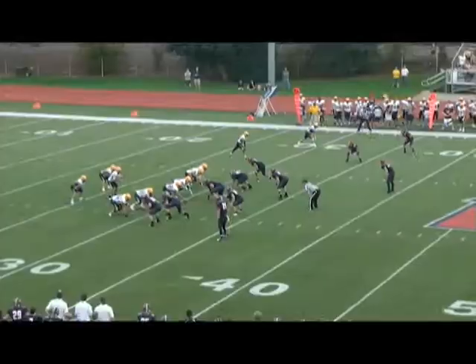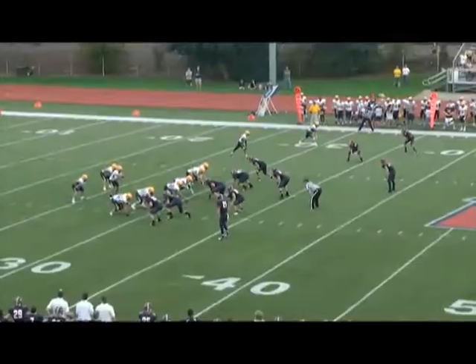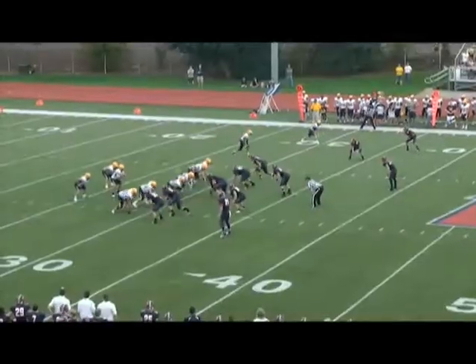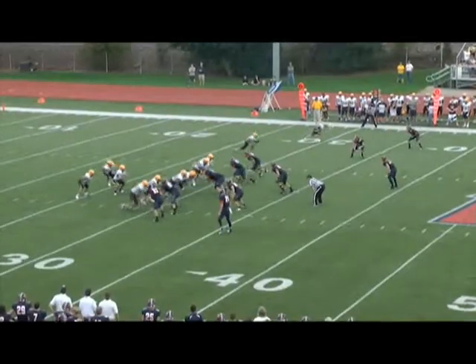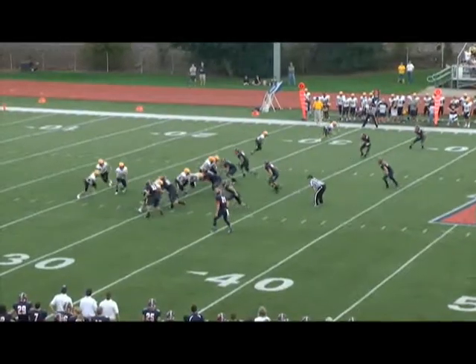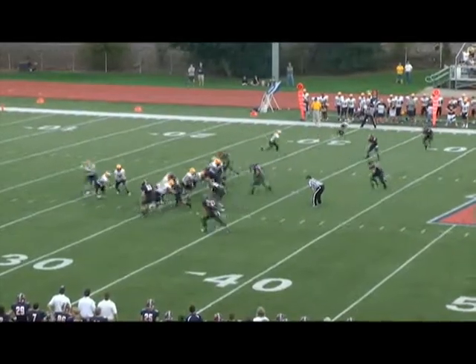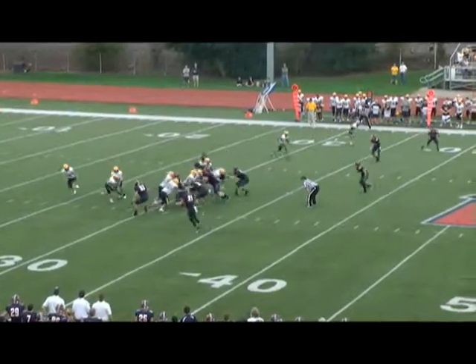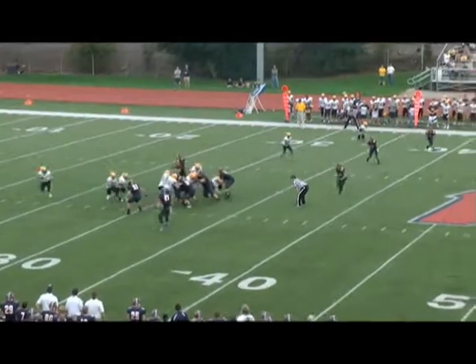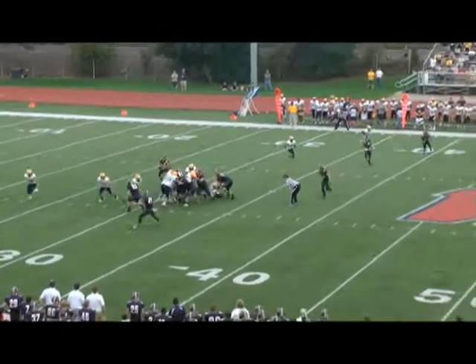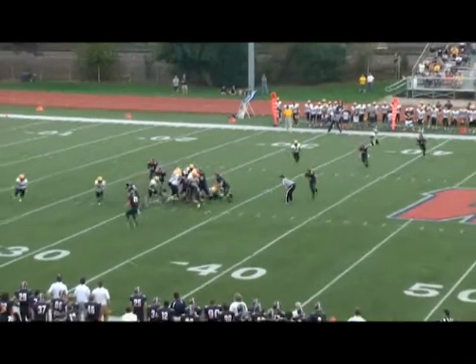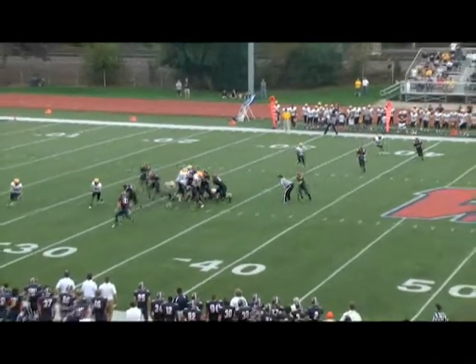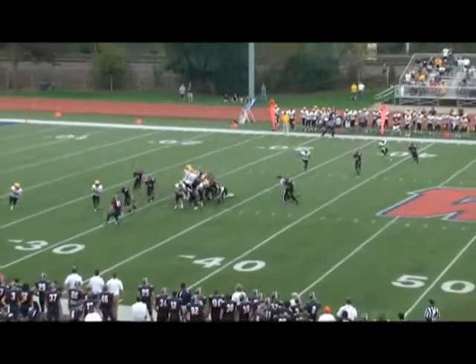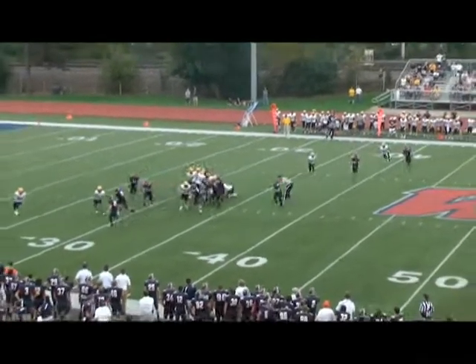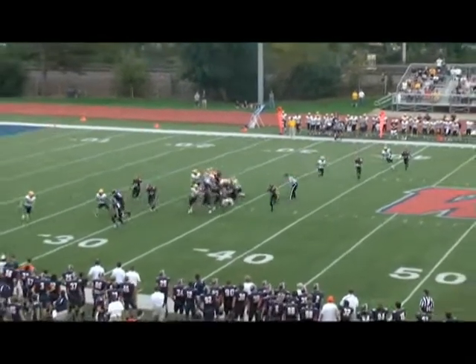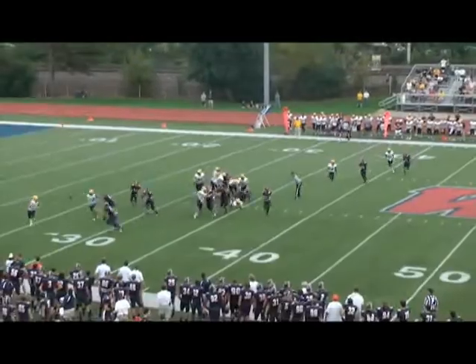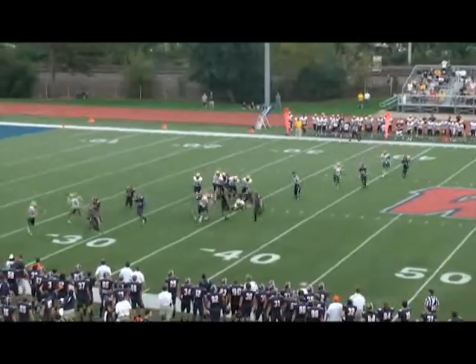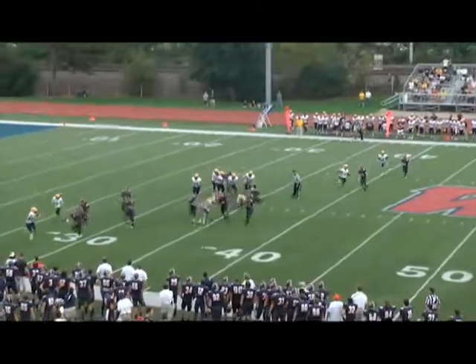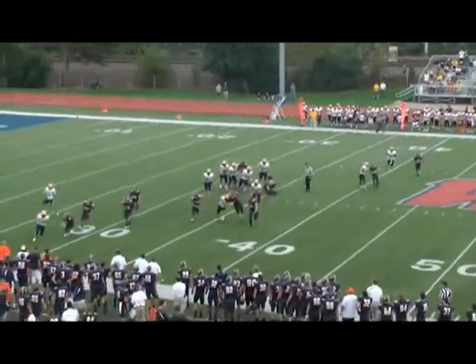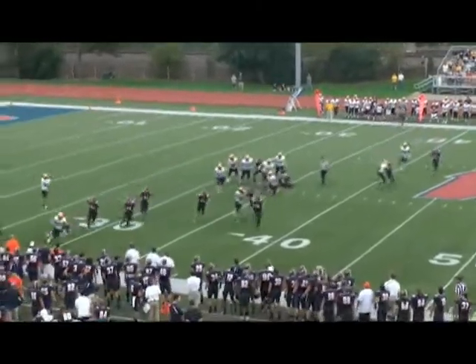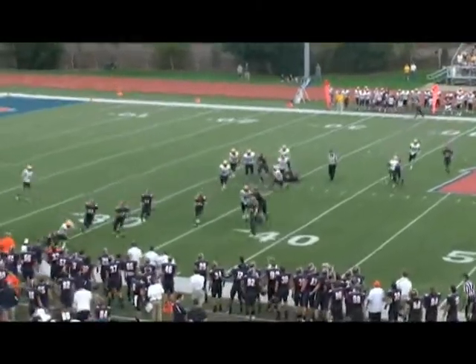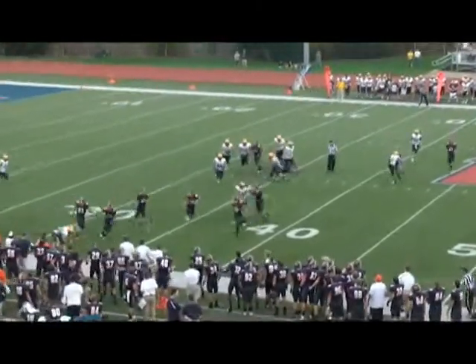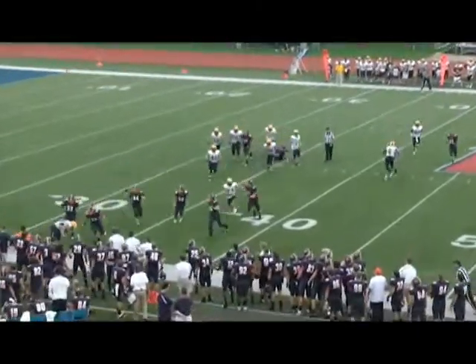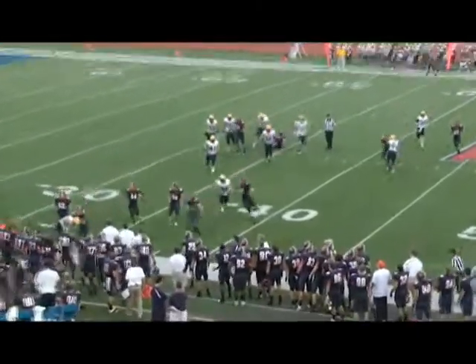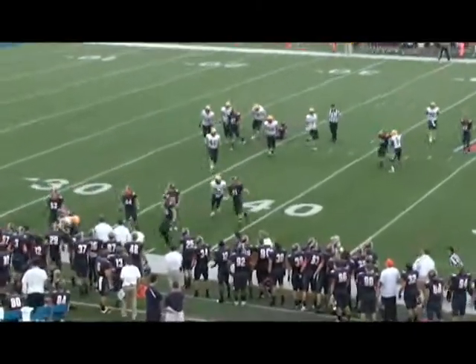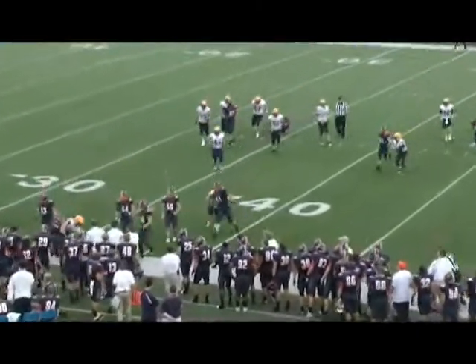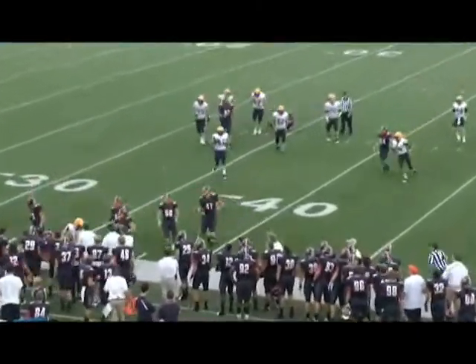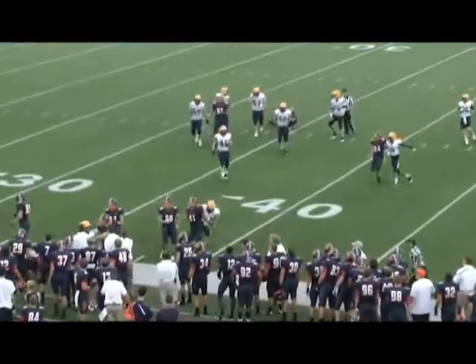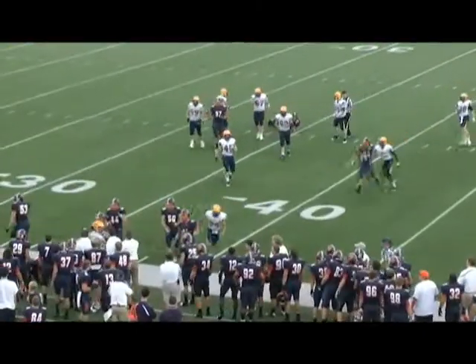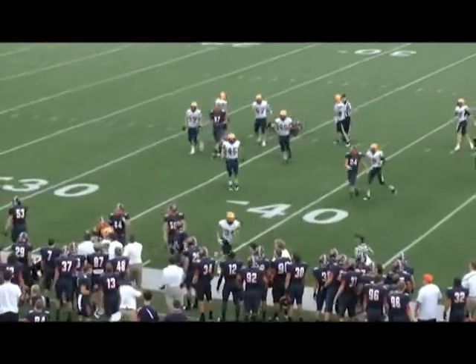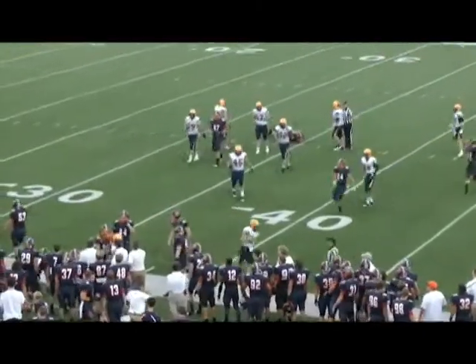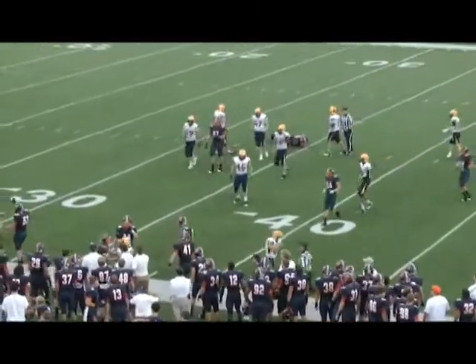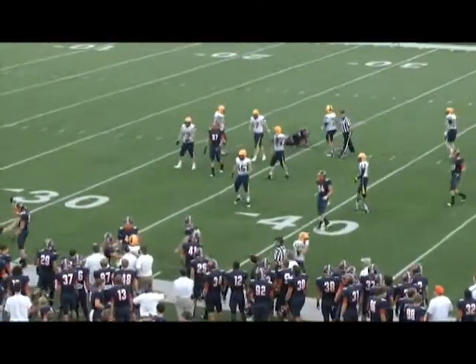Slides to the near side. This is a keeper for Frasco on the option. Pitches to the outside and is brought down short of the marker — that's Eric Chandler.